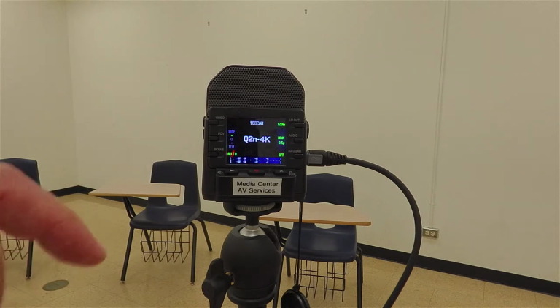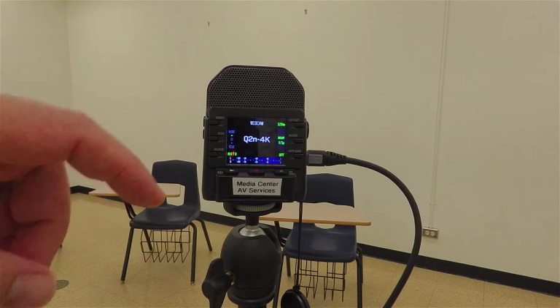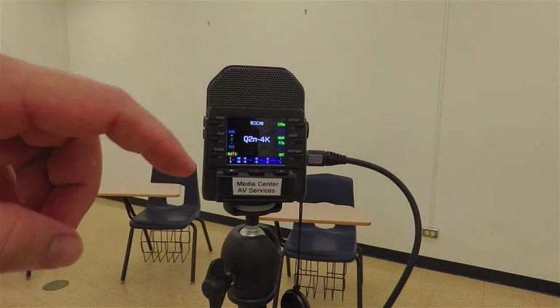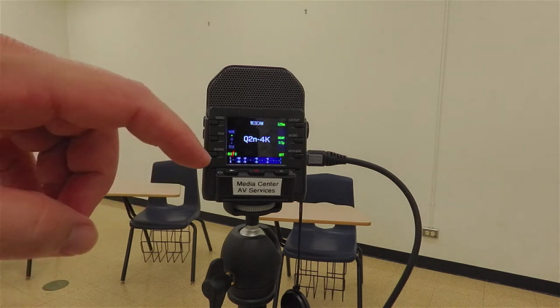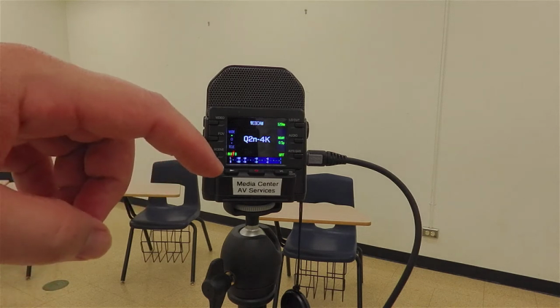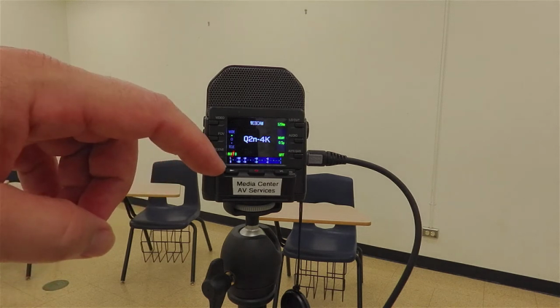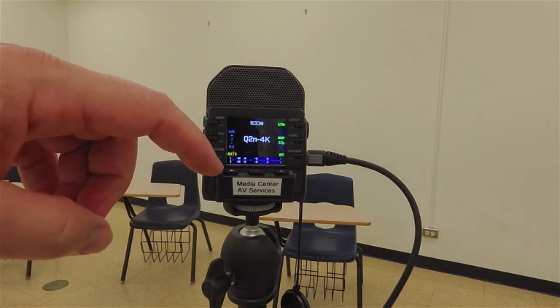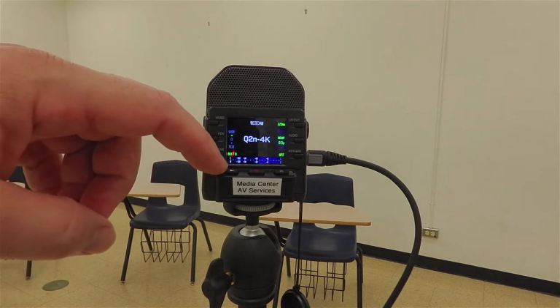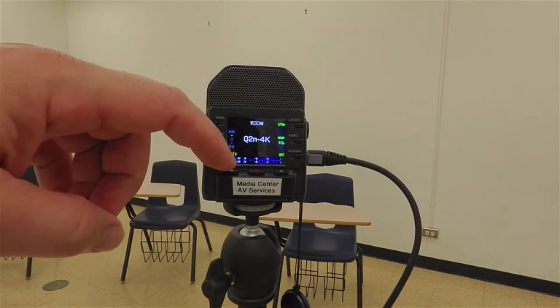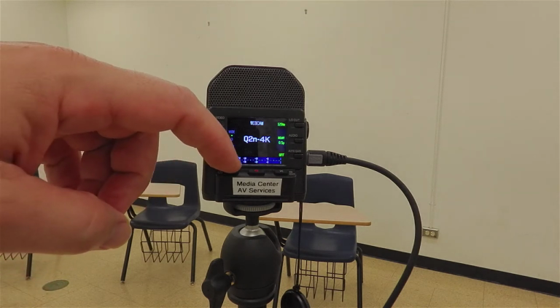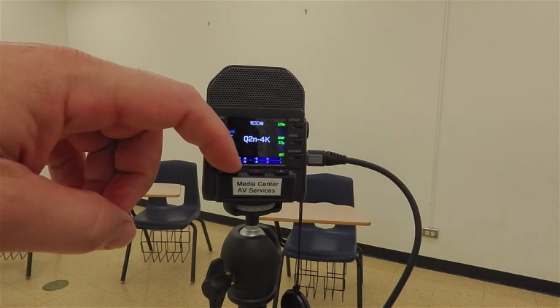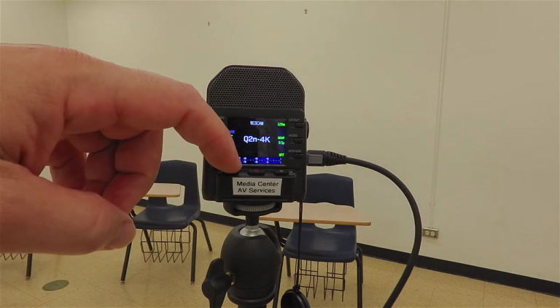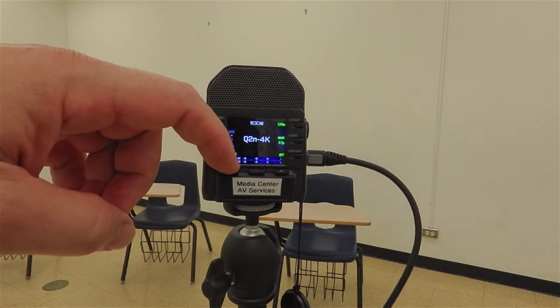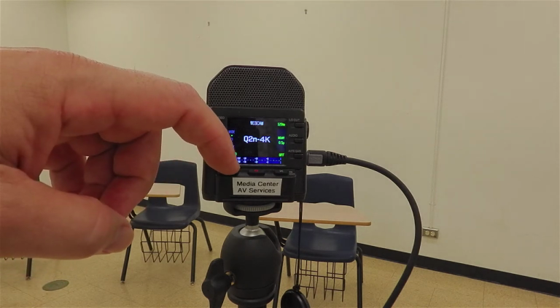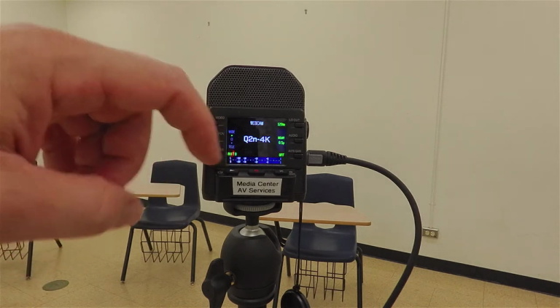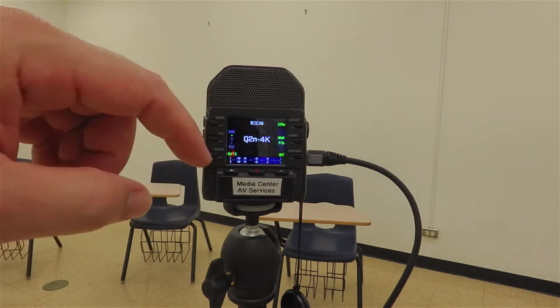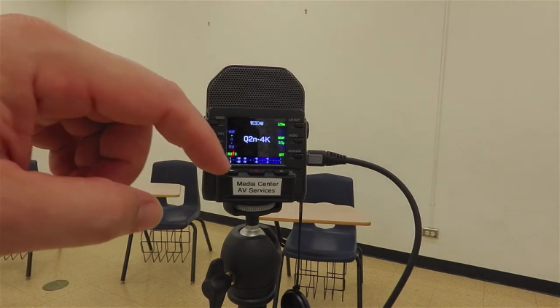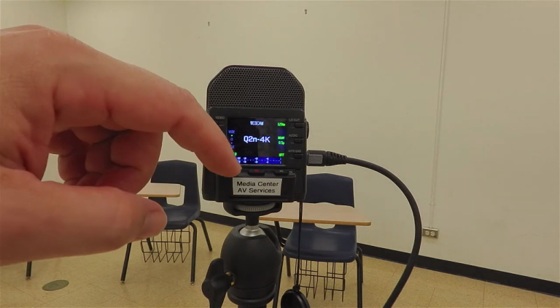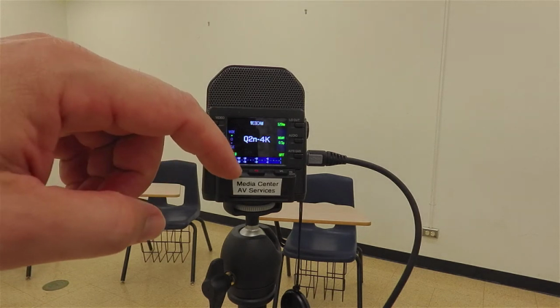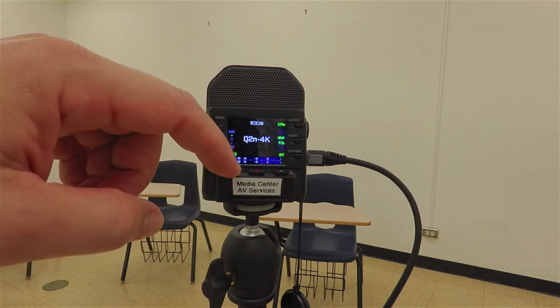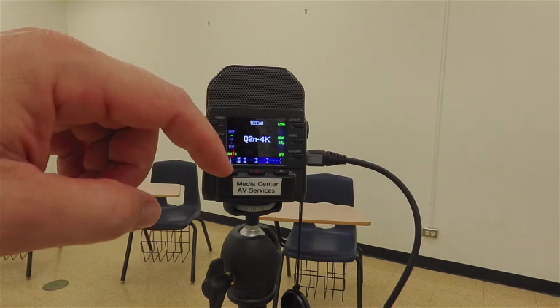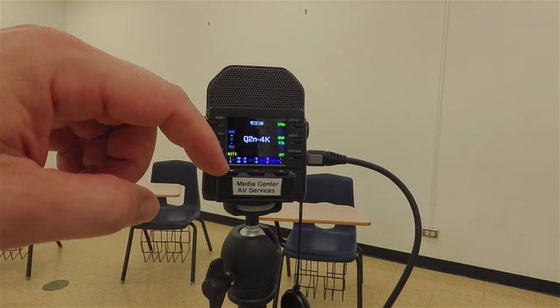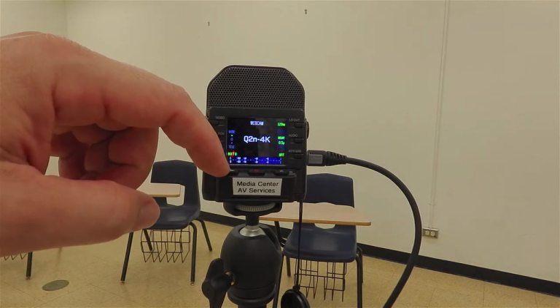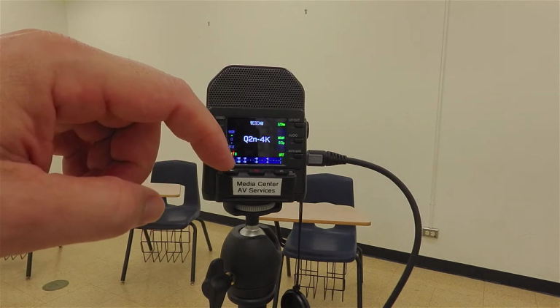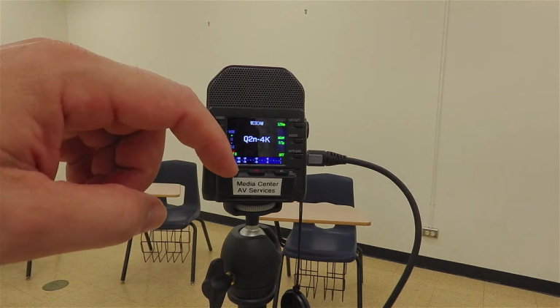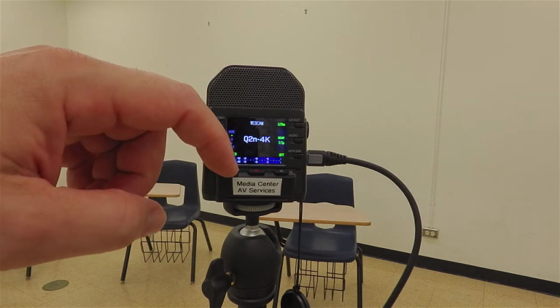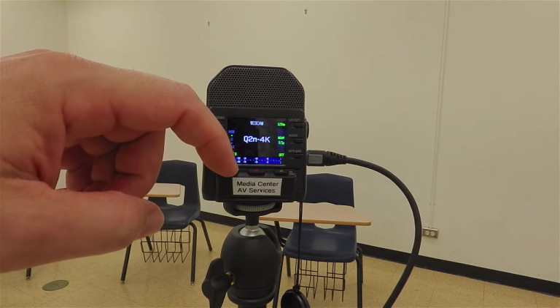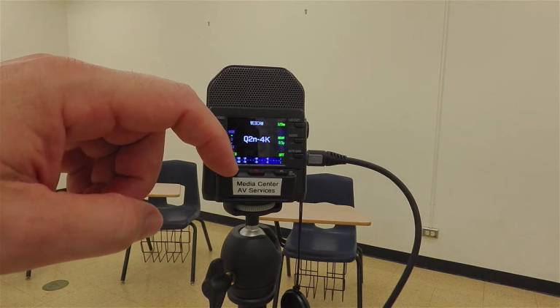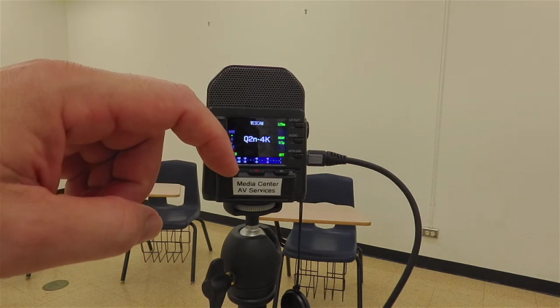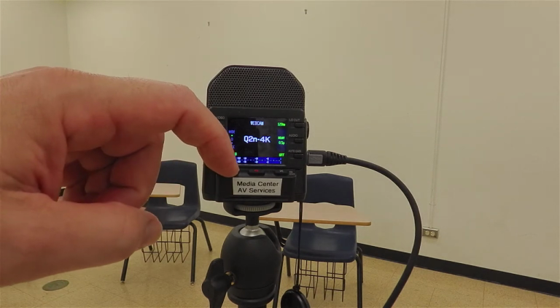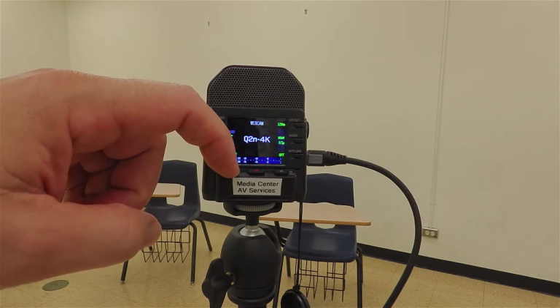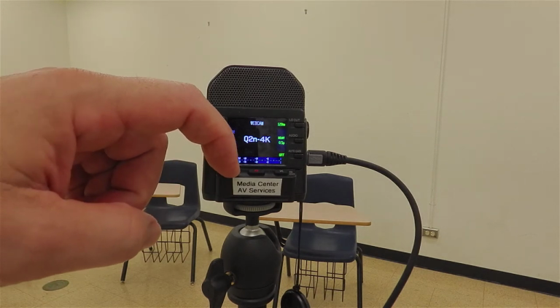To turn off the camera, hold down that power button and it will turn off the camera.